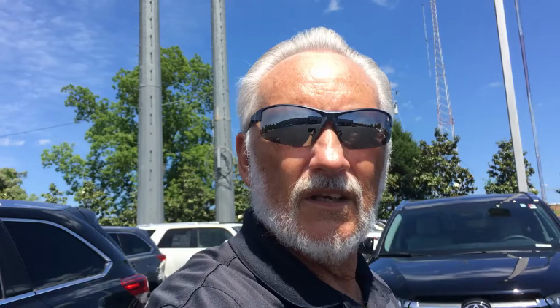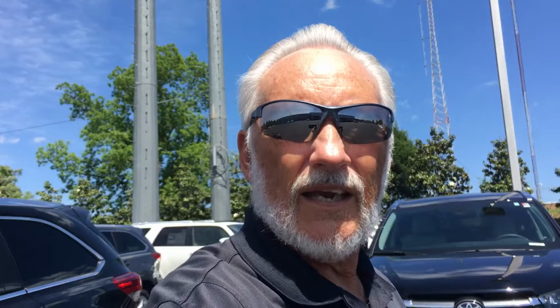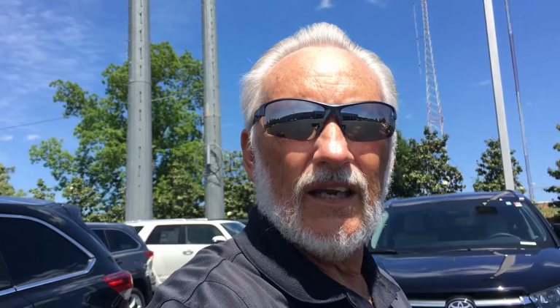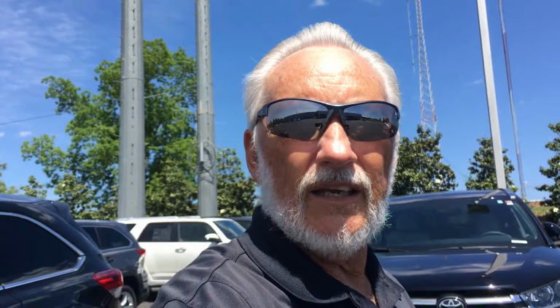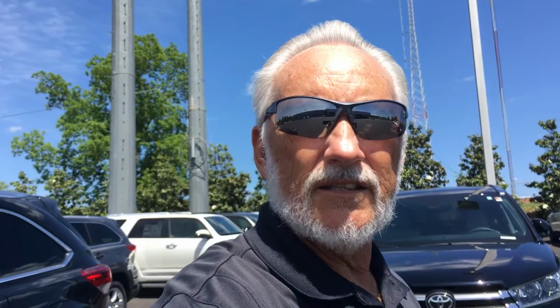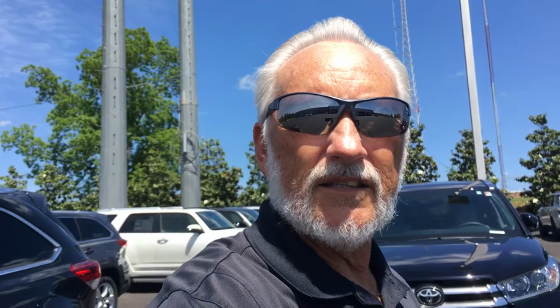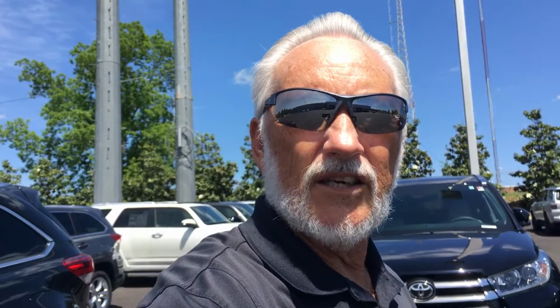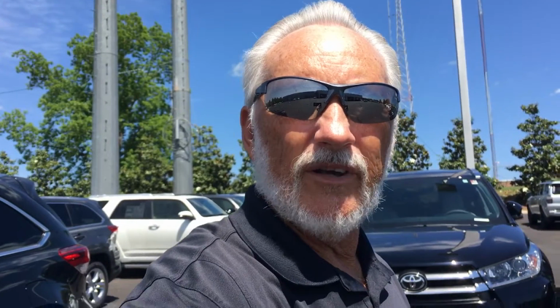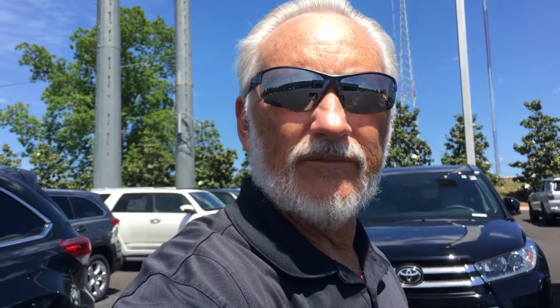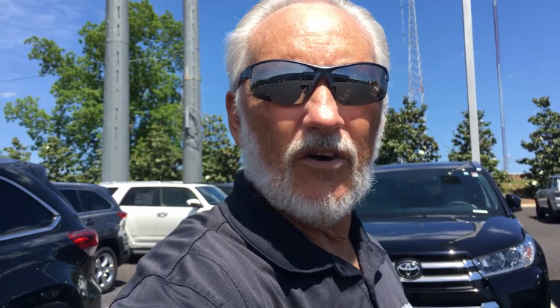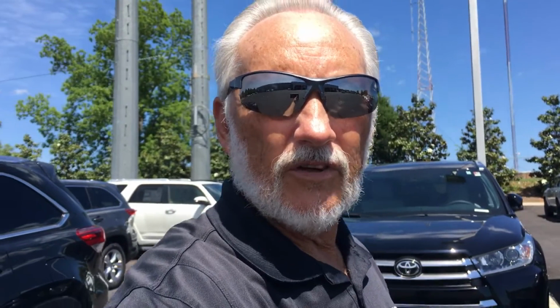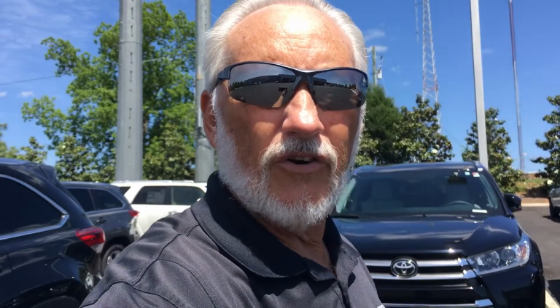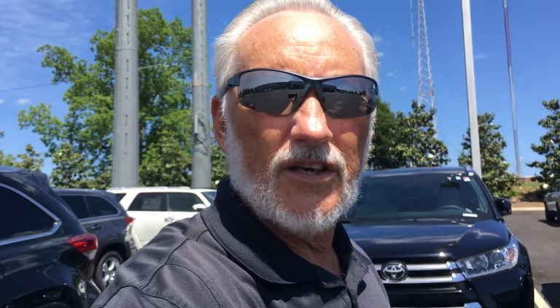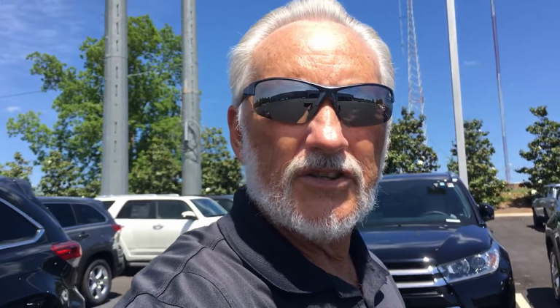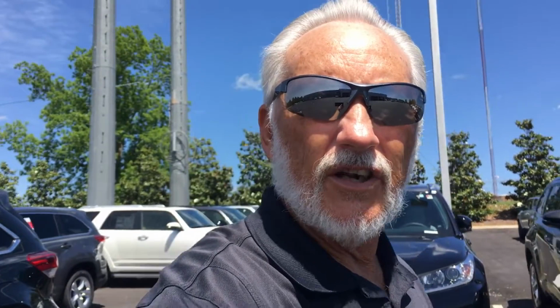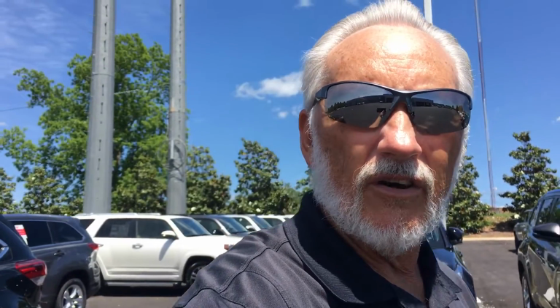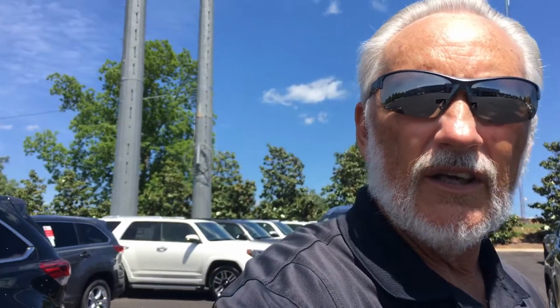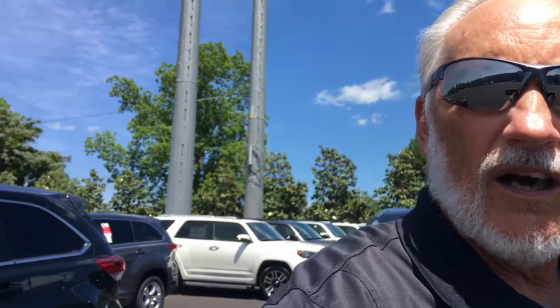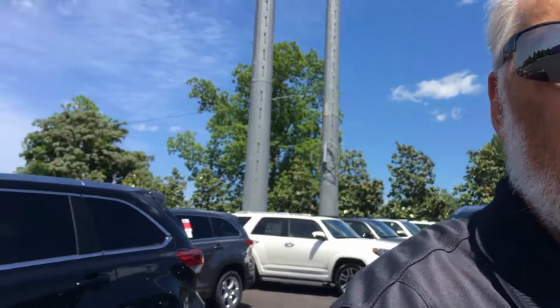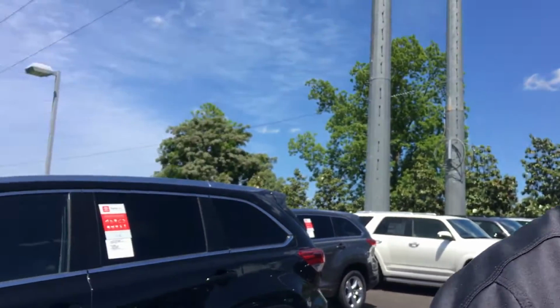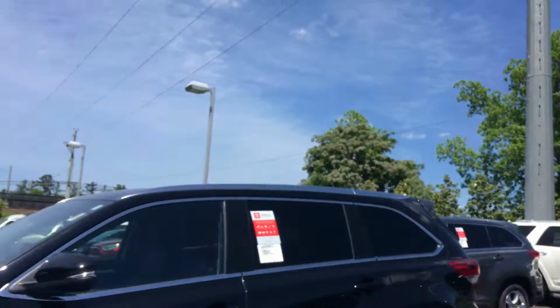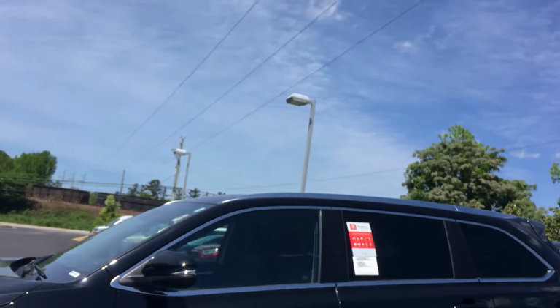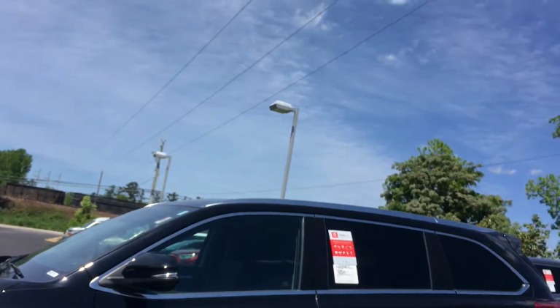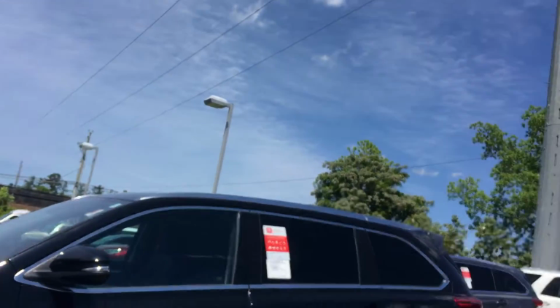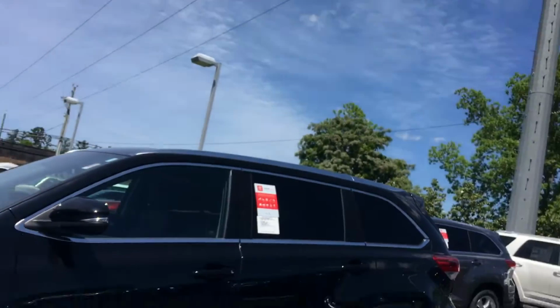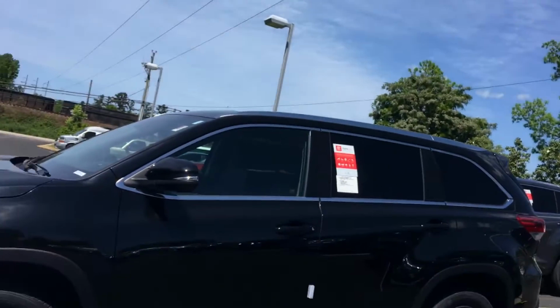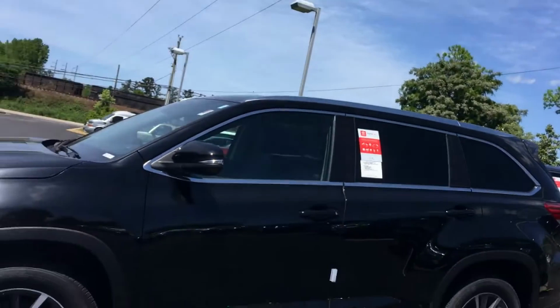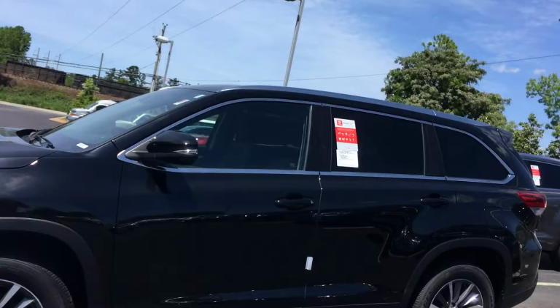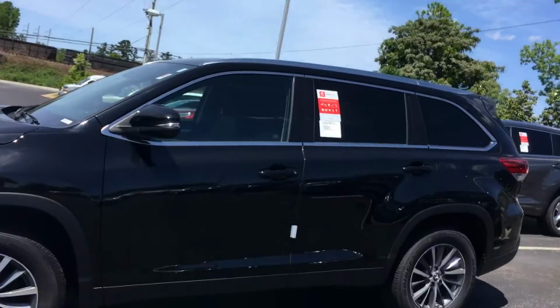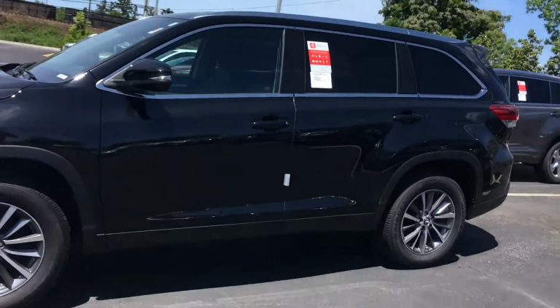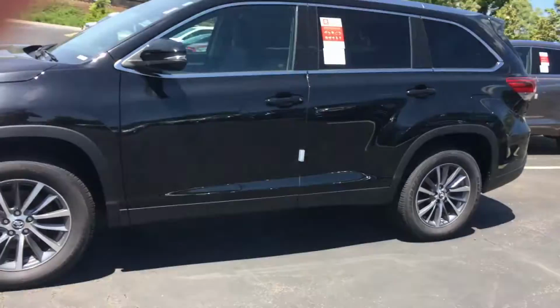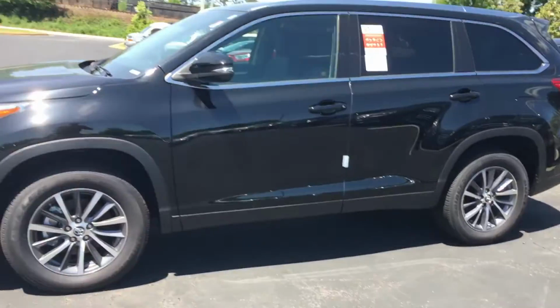Hey Elaine, this is Tillman over at LaGrange Toyota. I want to show you this black XLE.